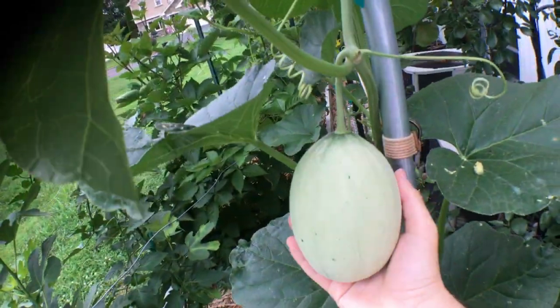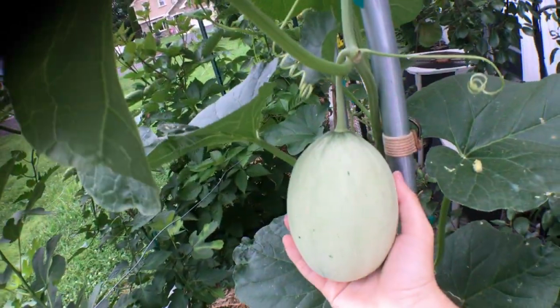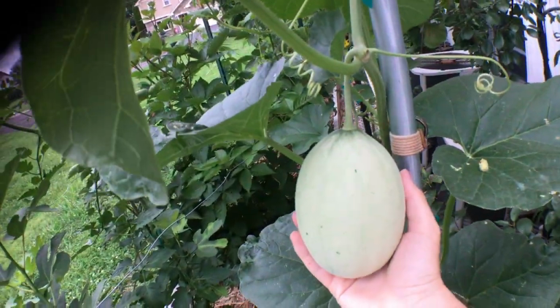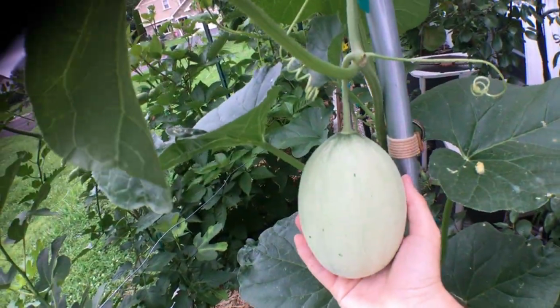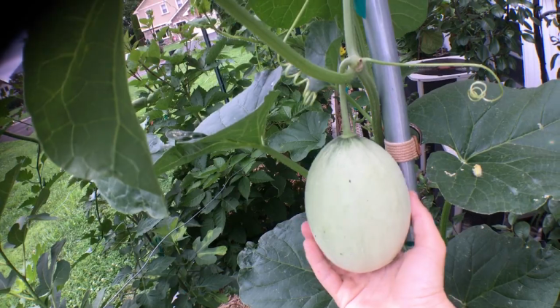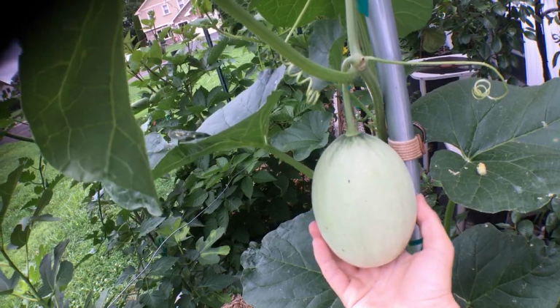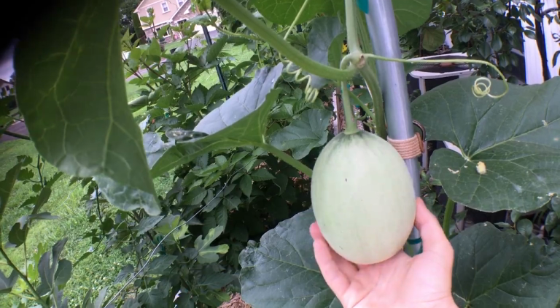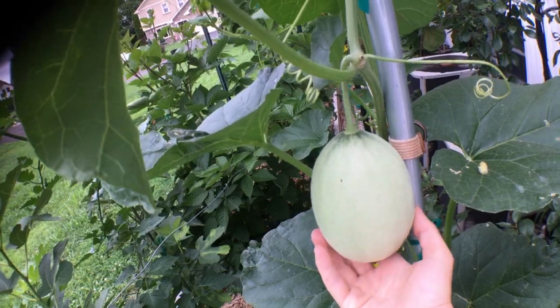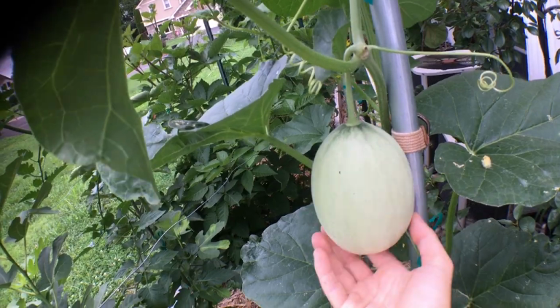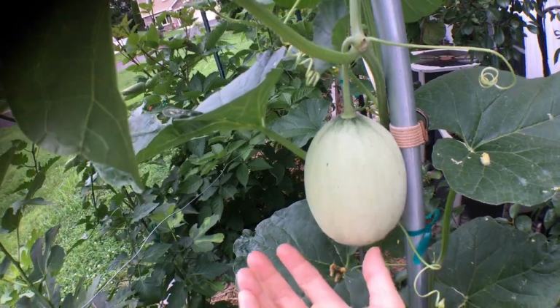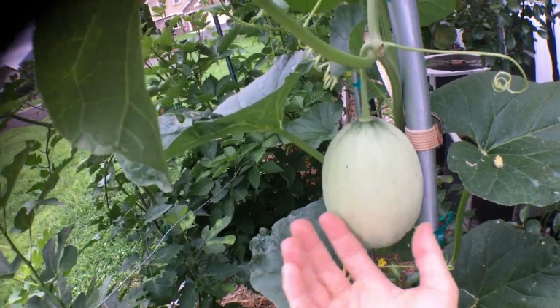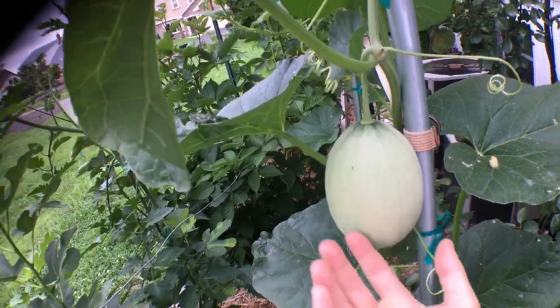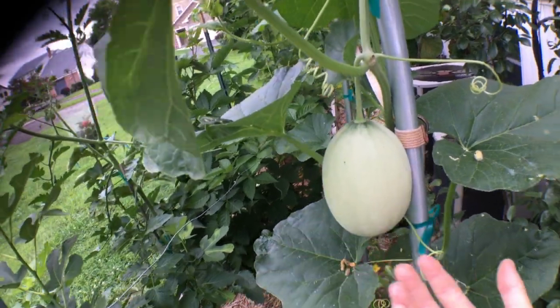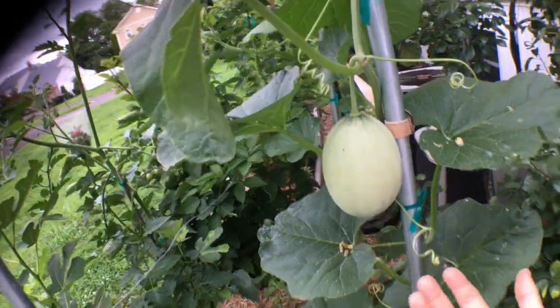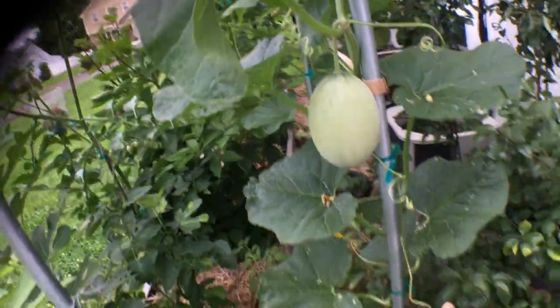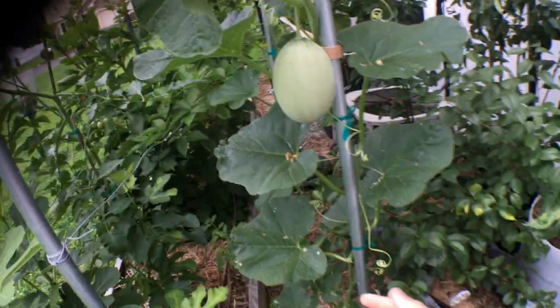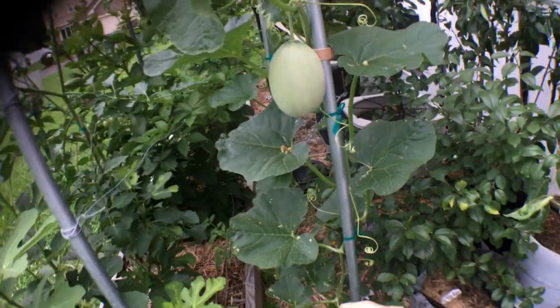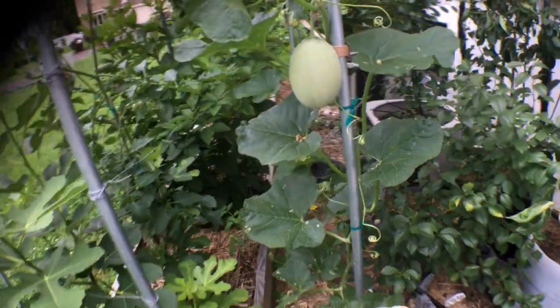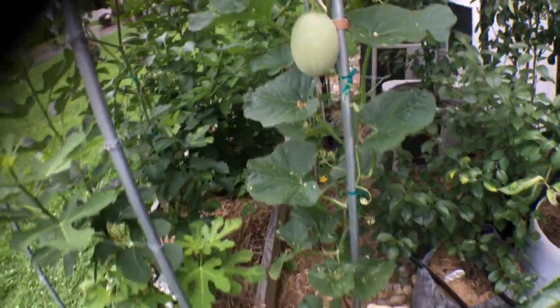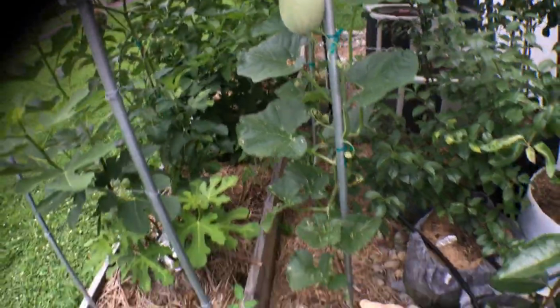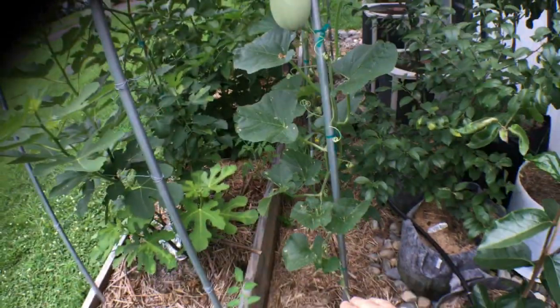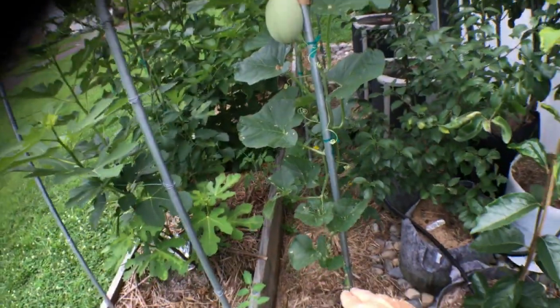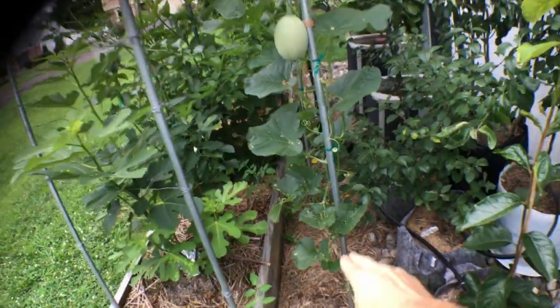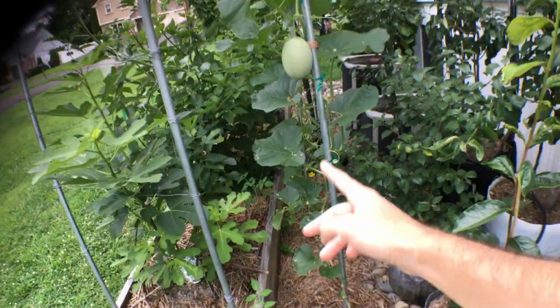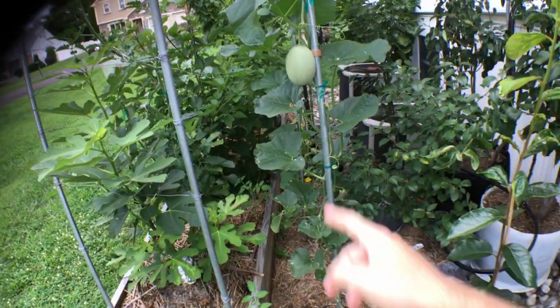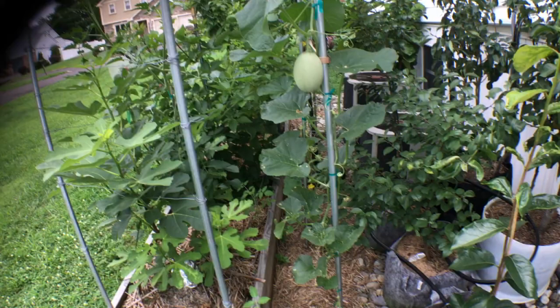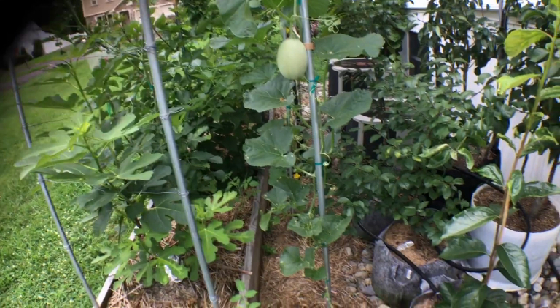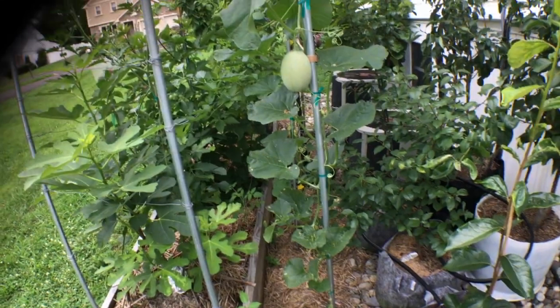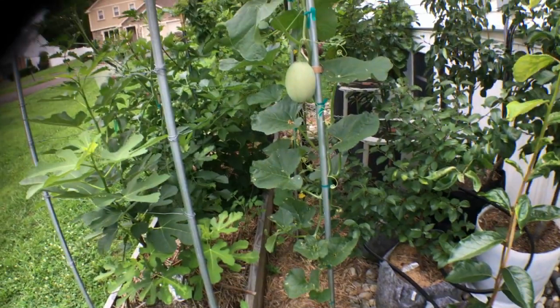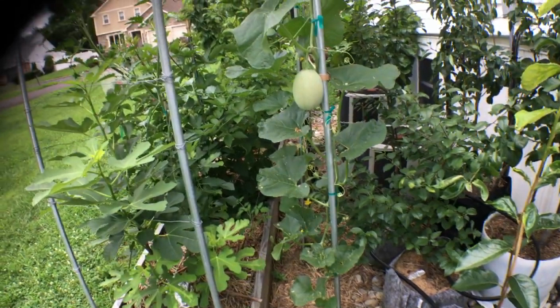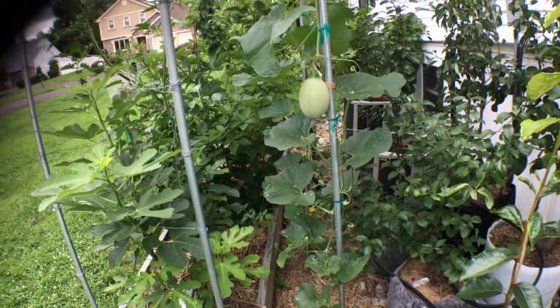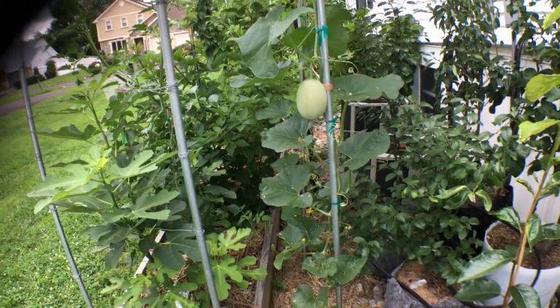And it's pretty cool too — it's also just a really cool thing. That melon right there is three feet off the ground.